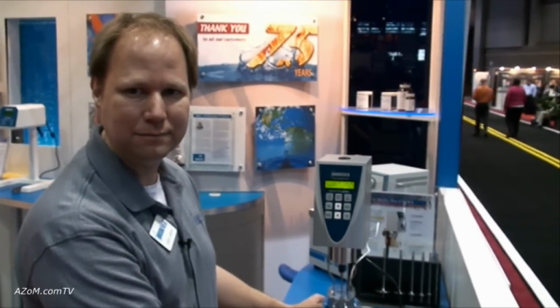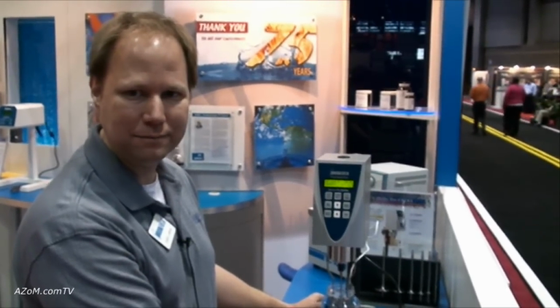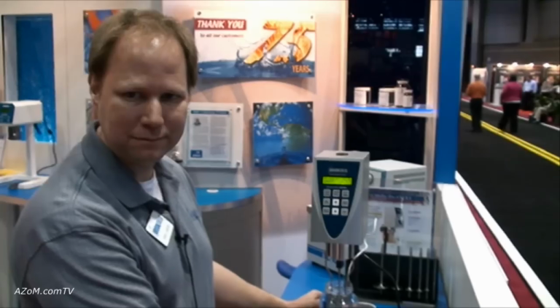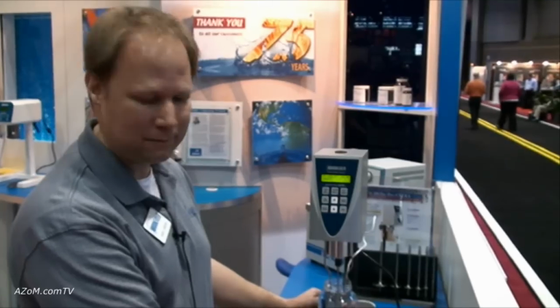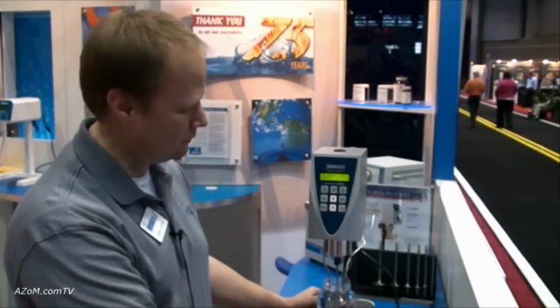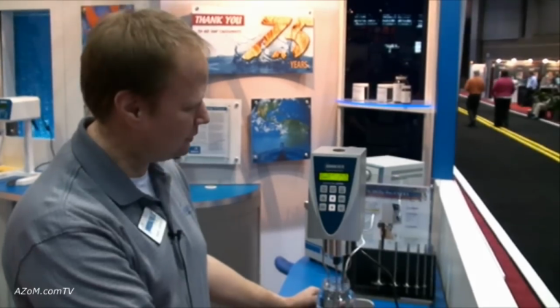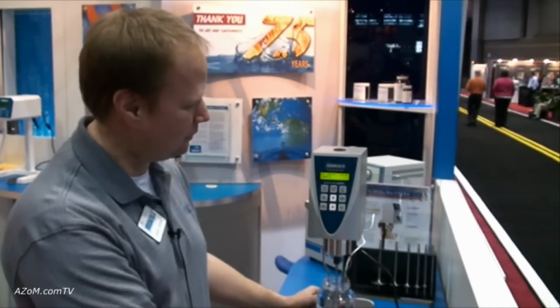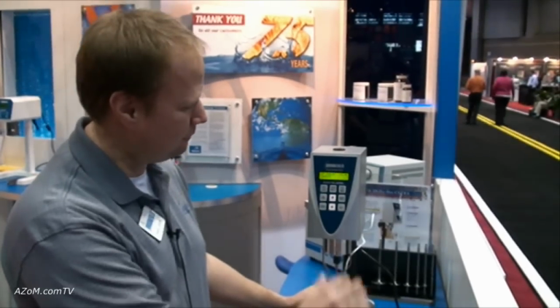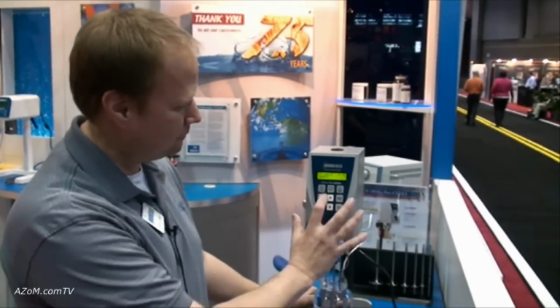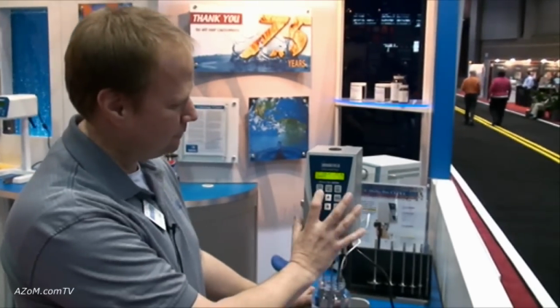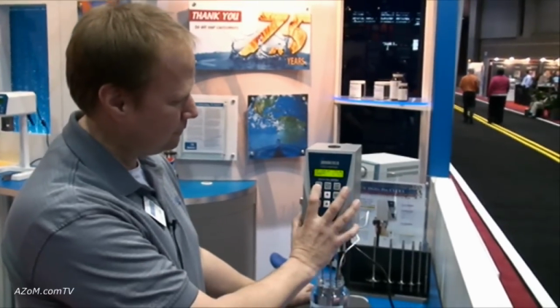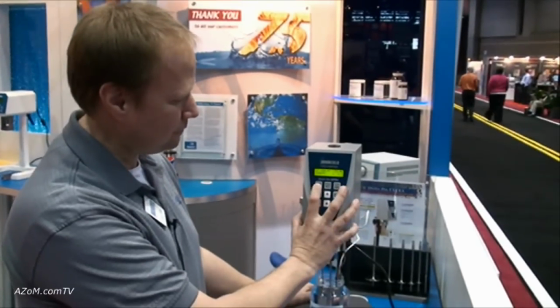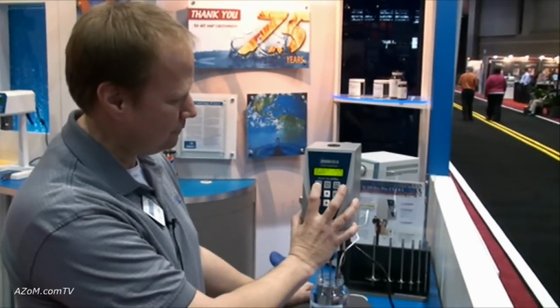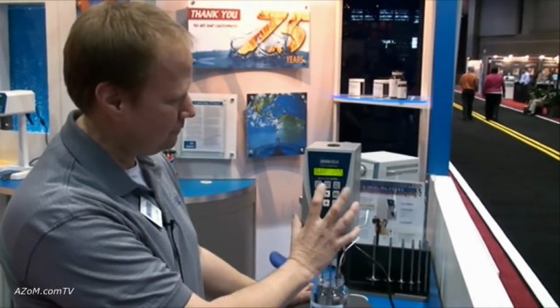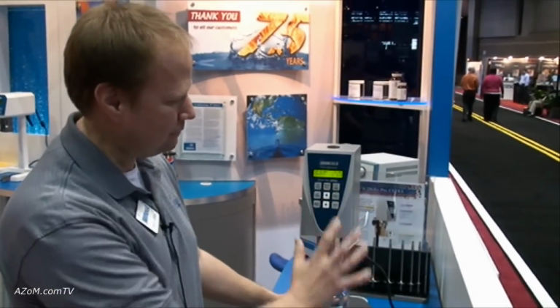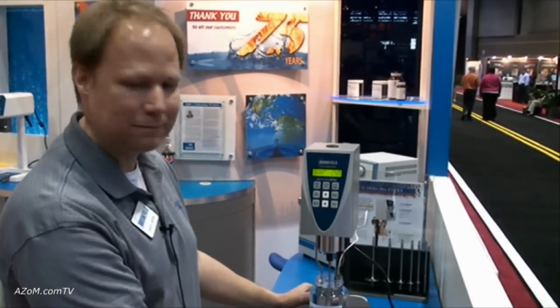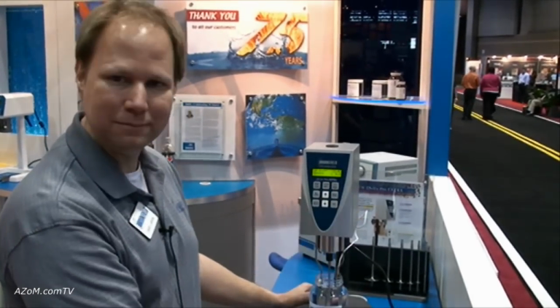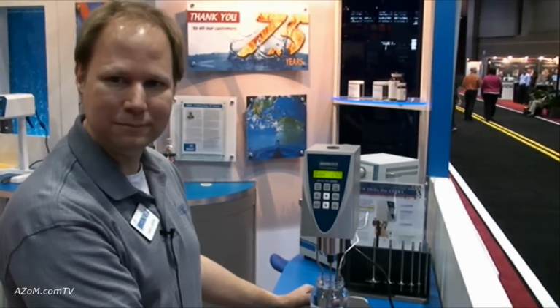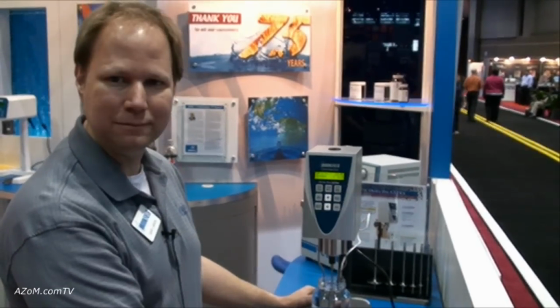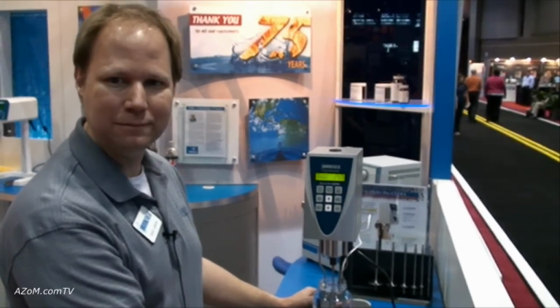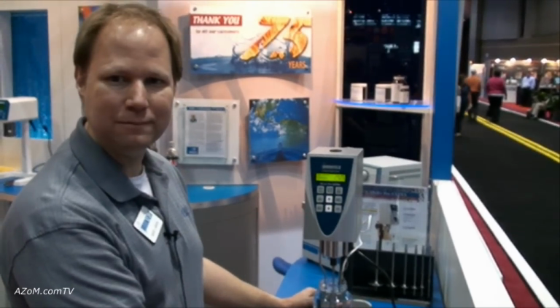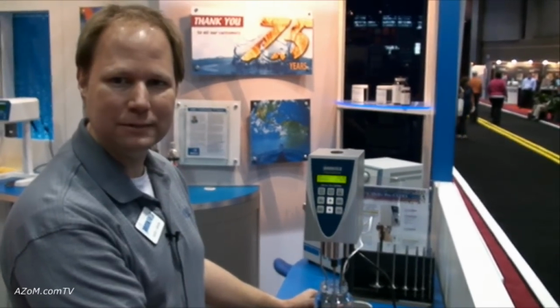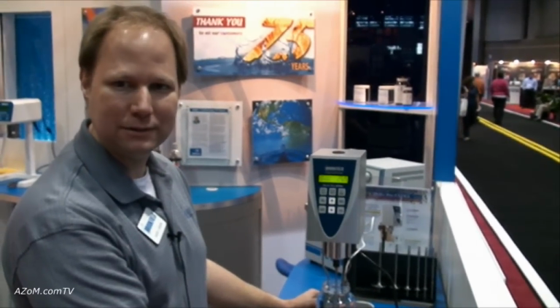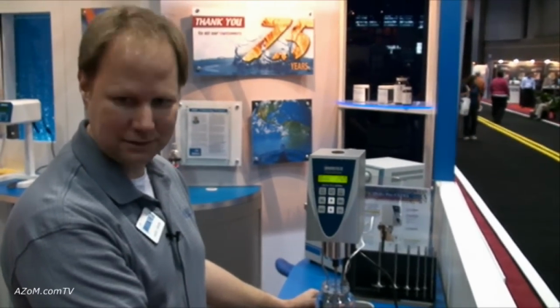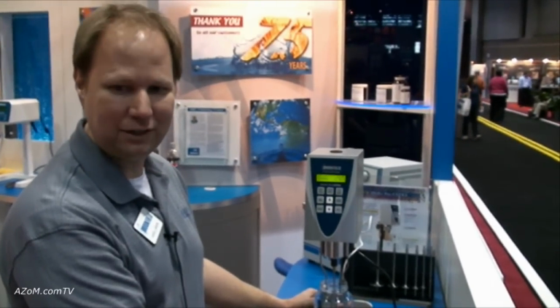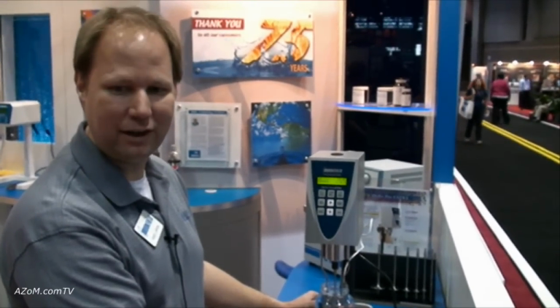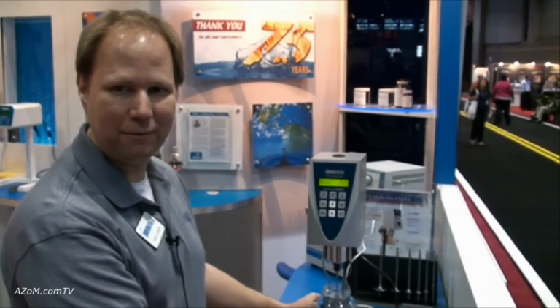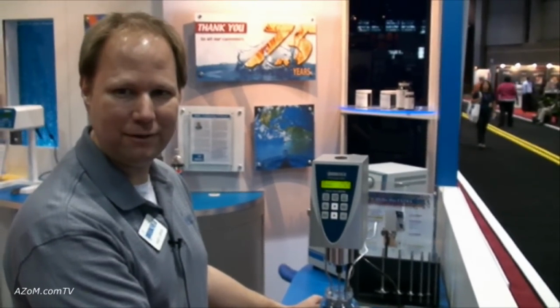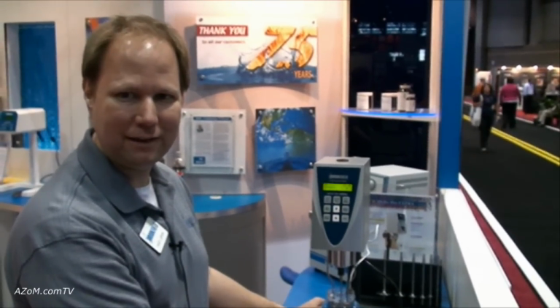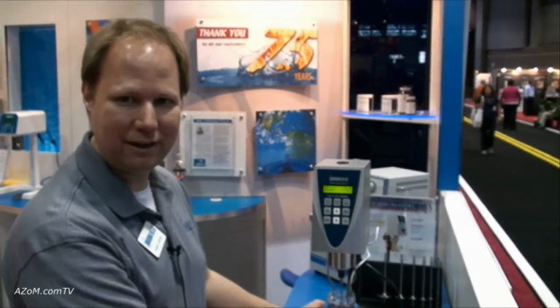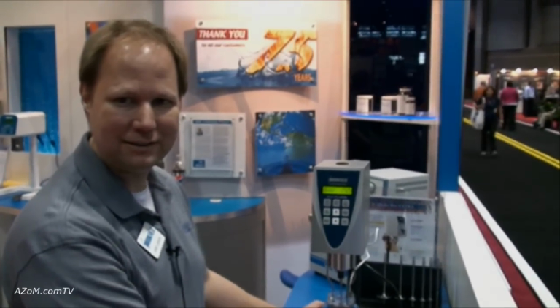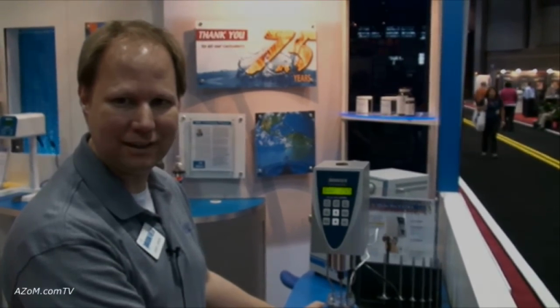Alright David, thanks for your demonstration of the DV2 Pro. Thank you Cameron. Have a nice day.